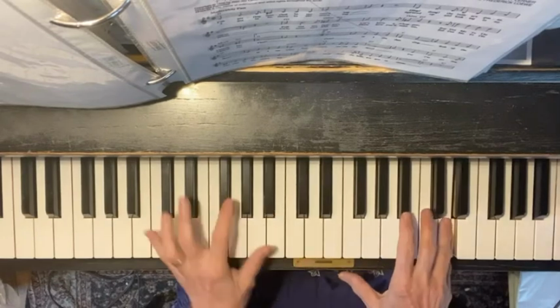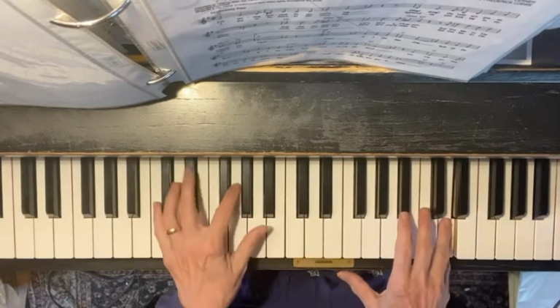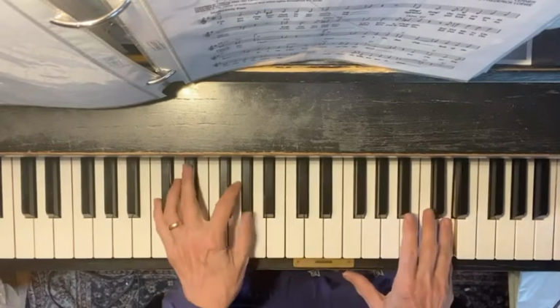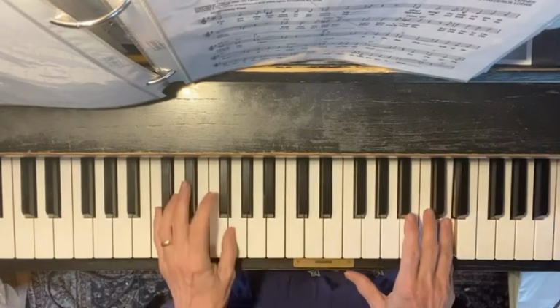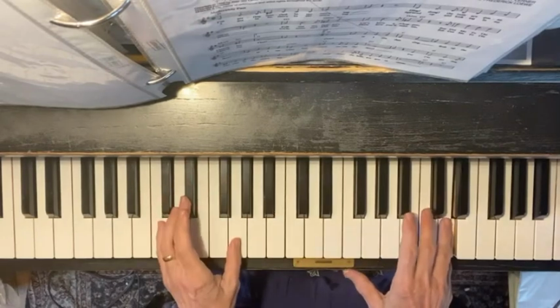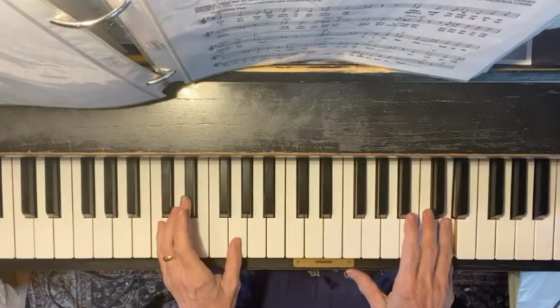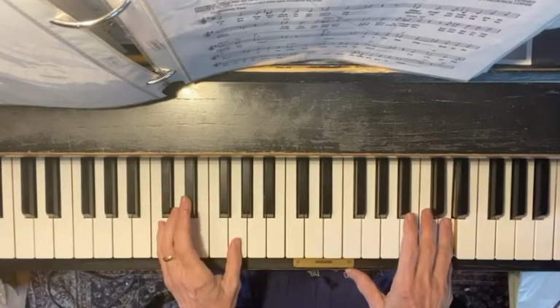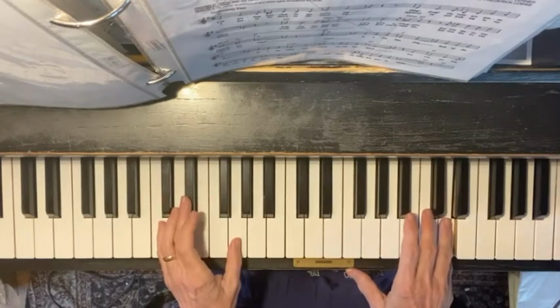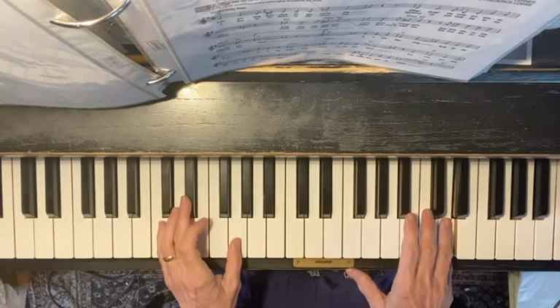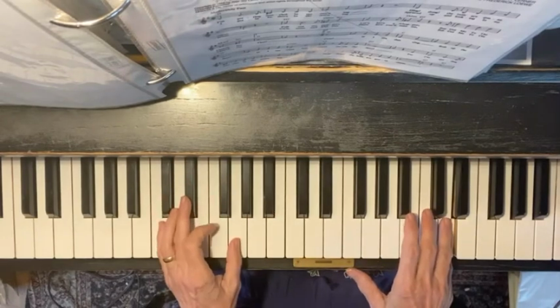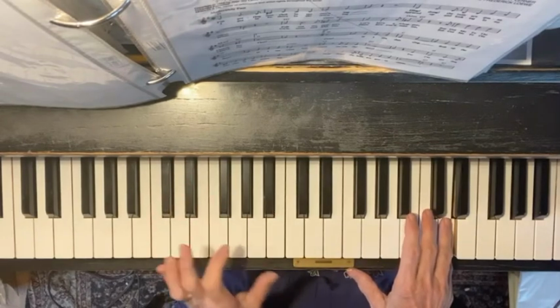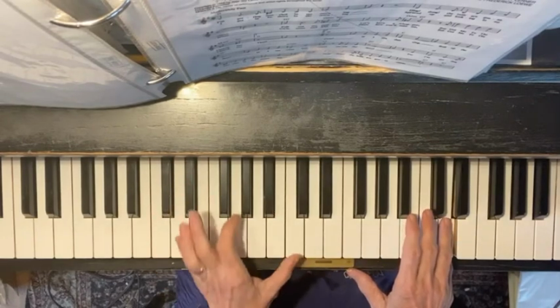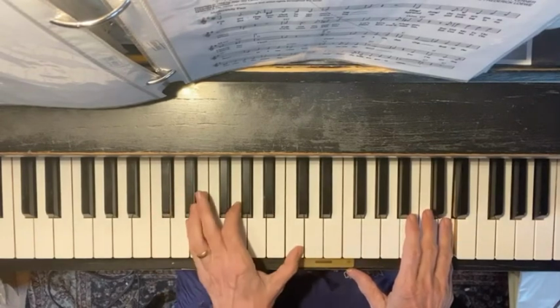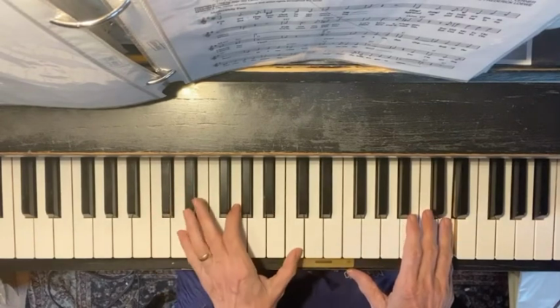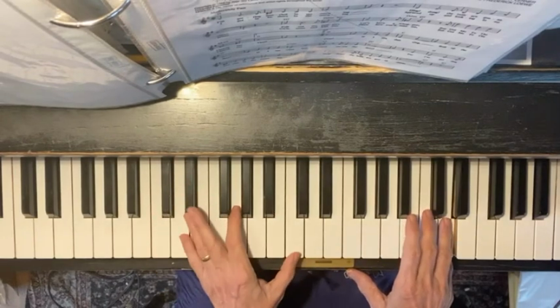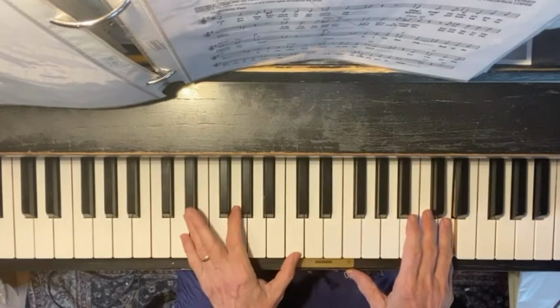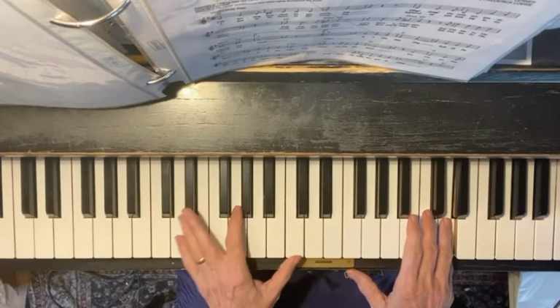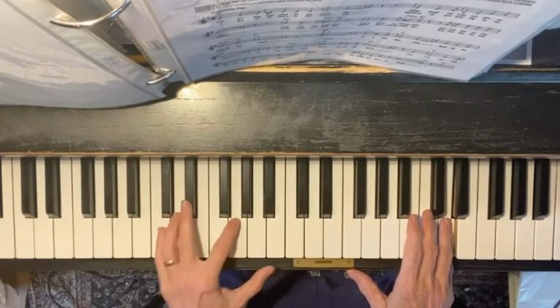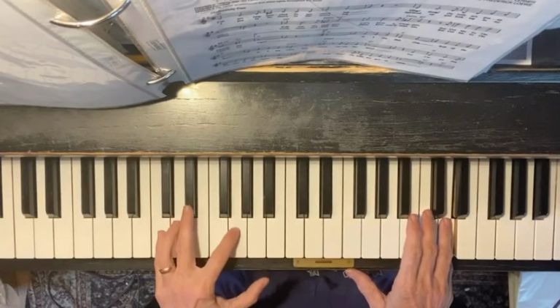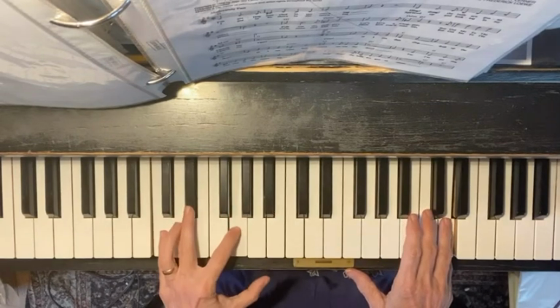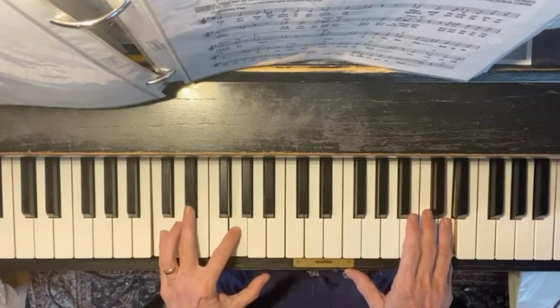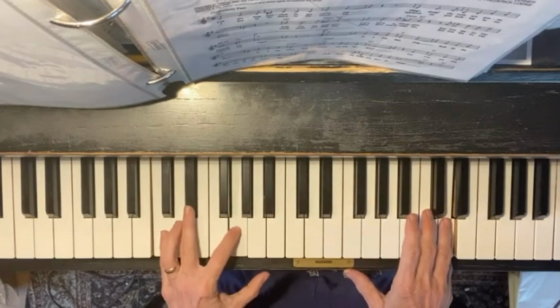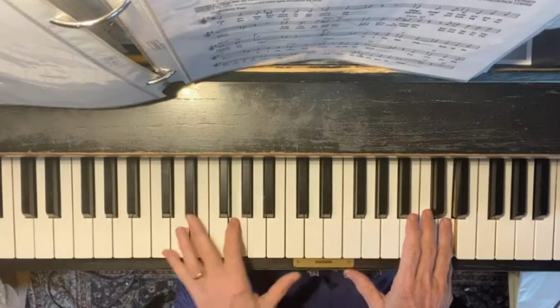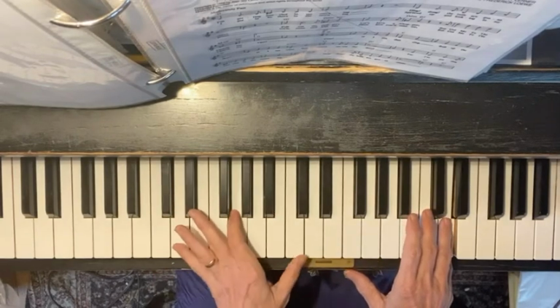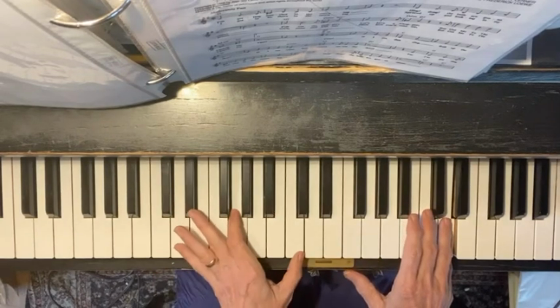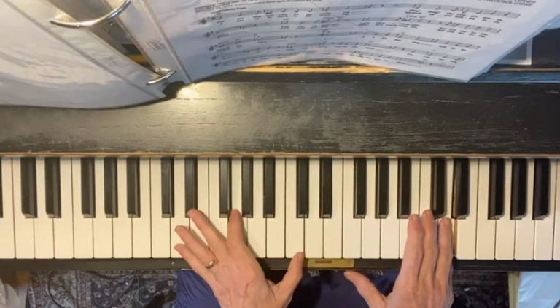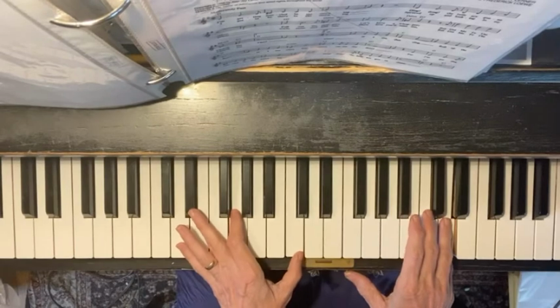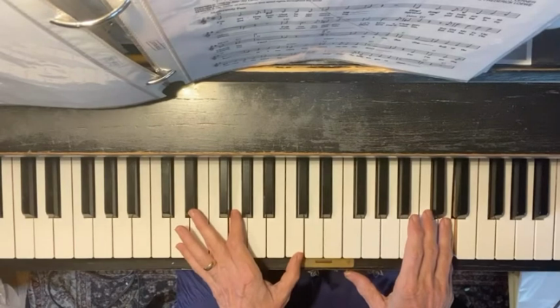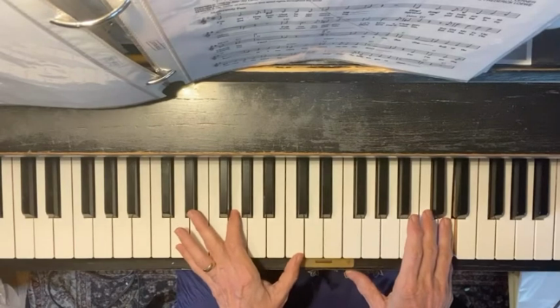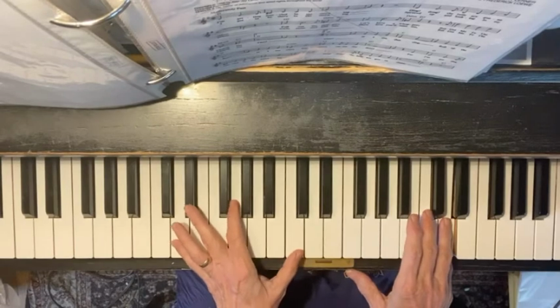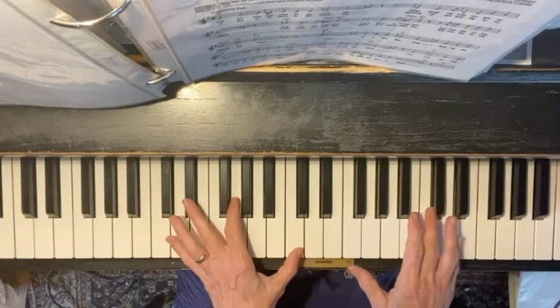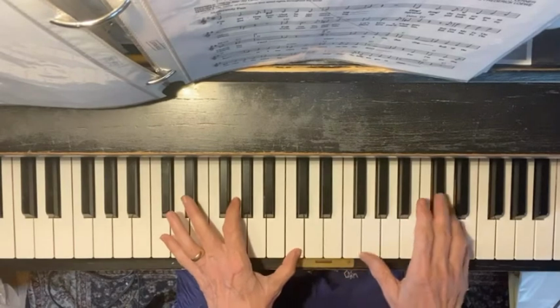Back to C minor. You've got to drop your hand, or you could play it here — C minor — but I could put the C on the top.